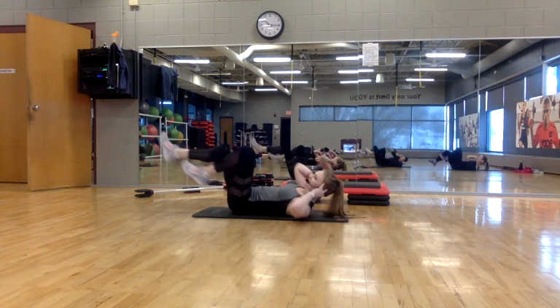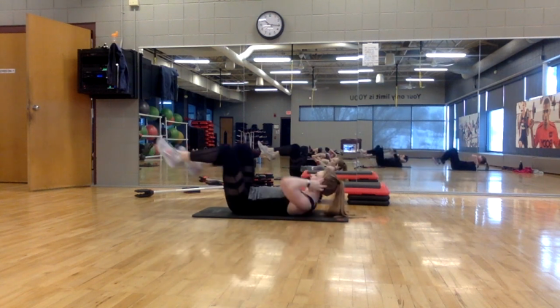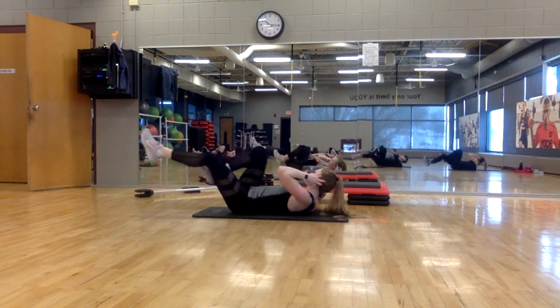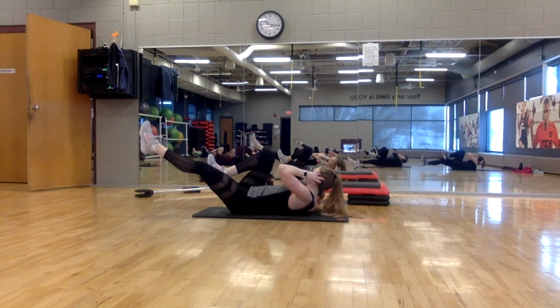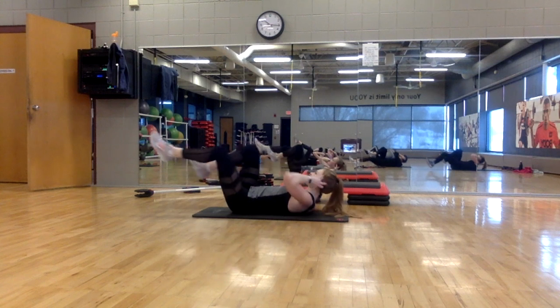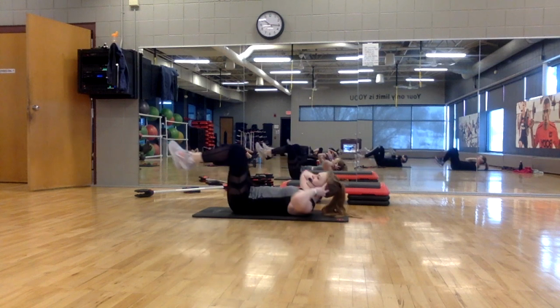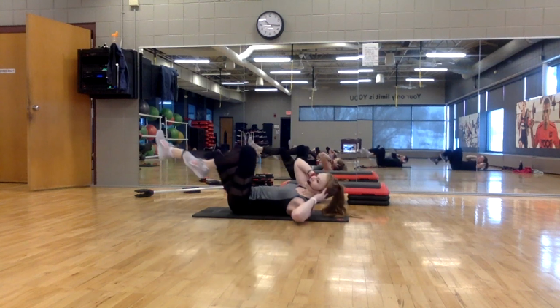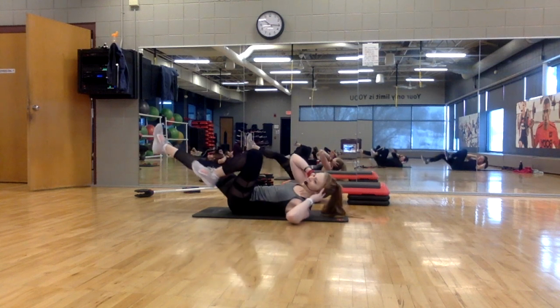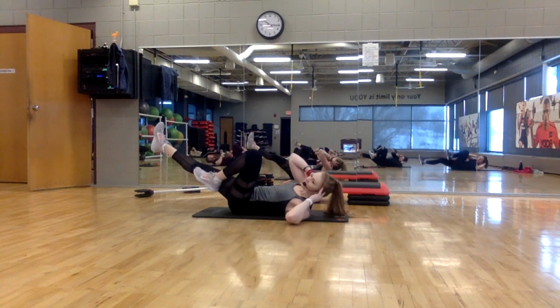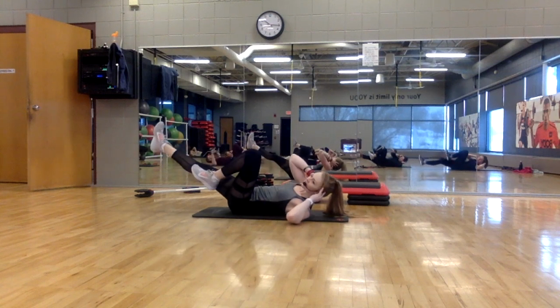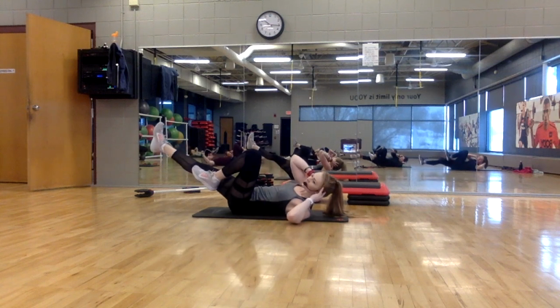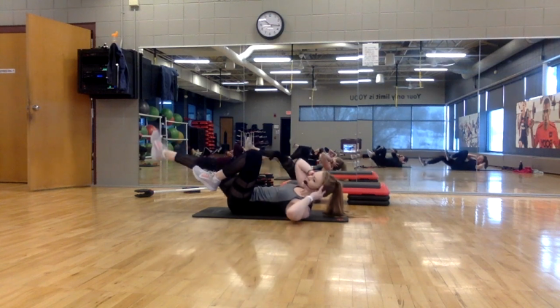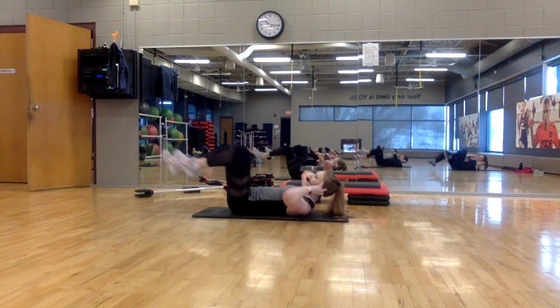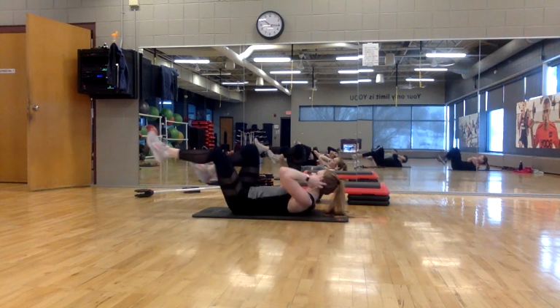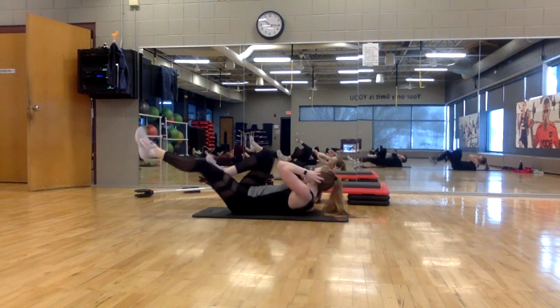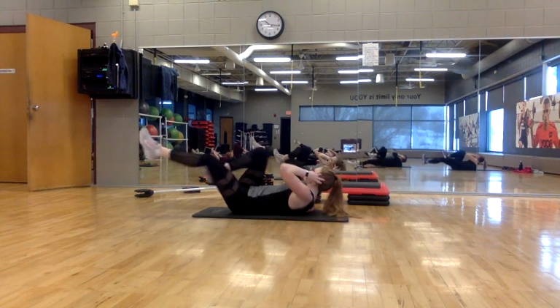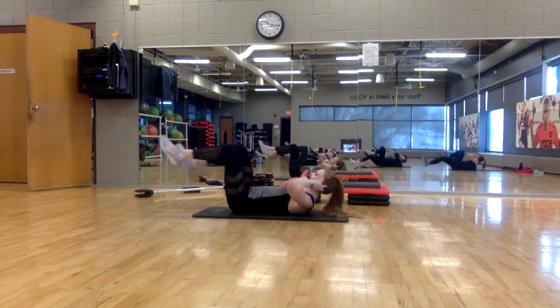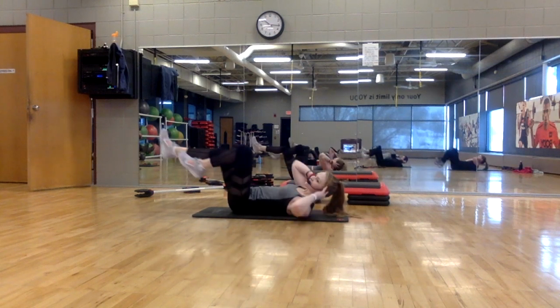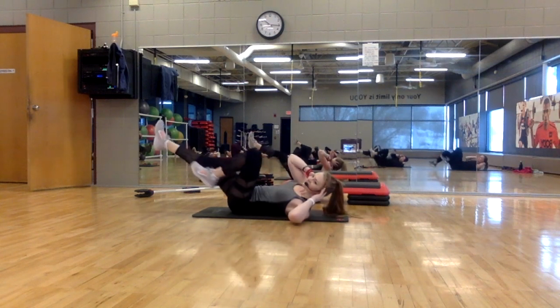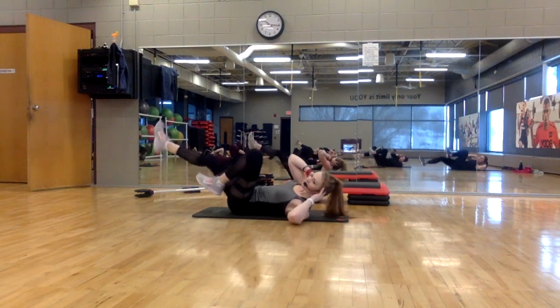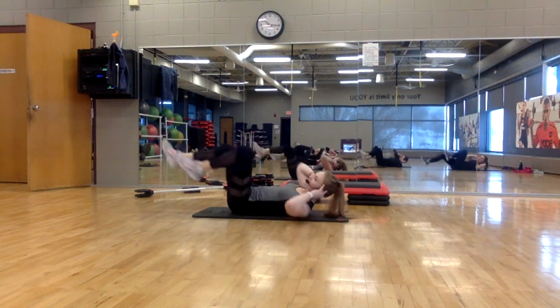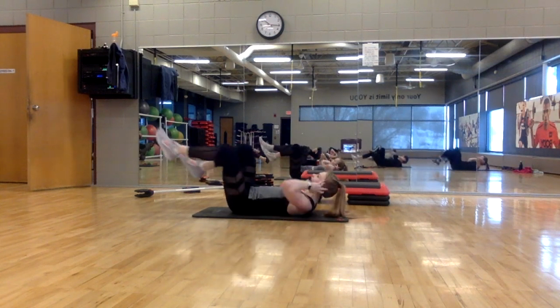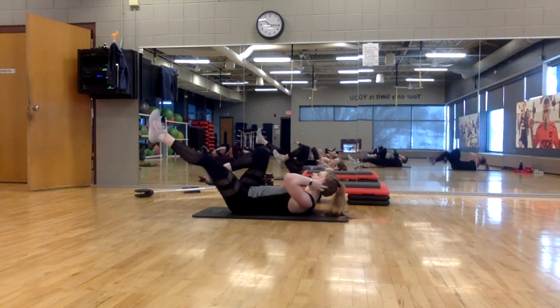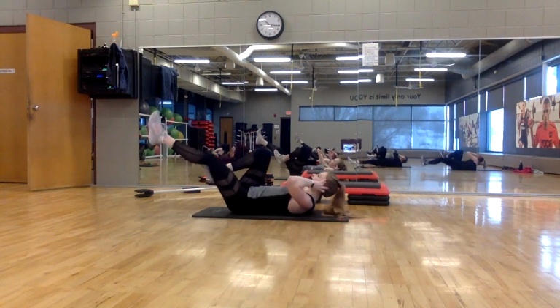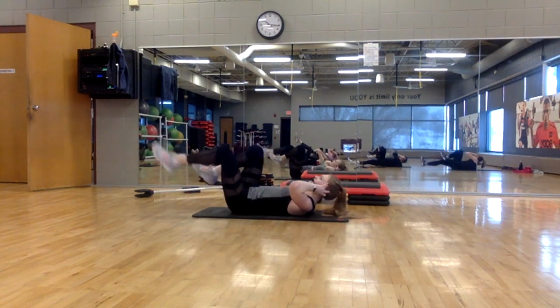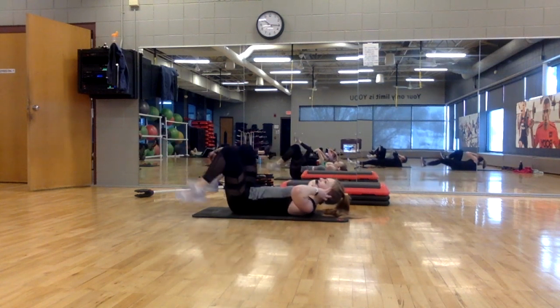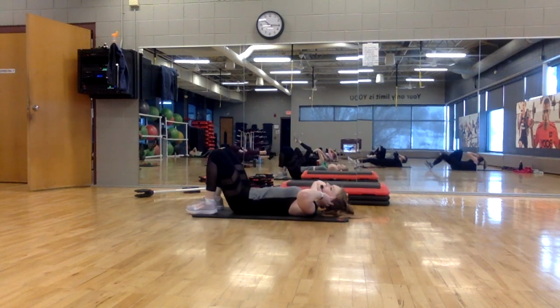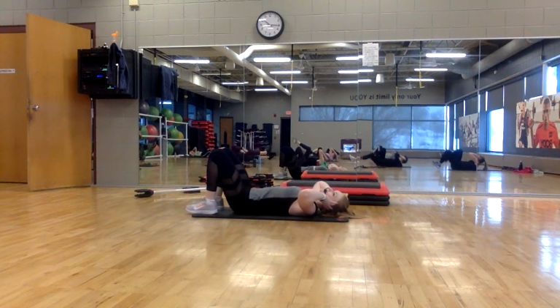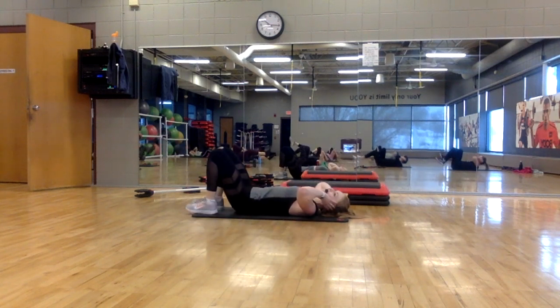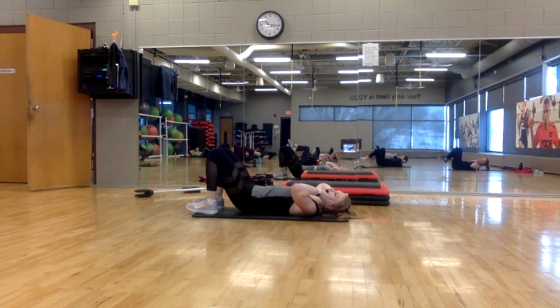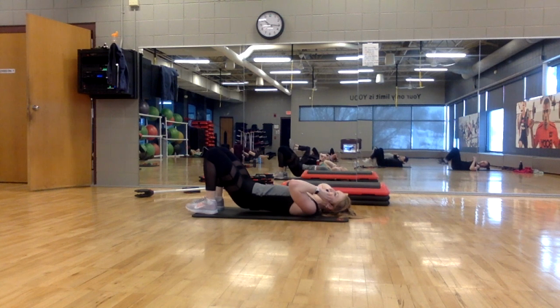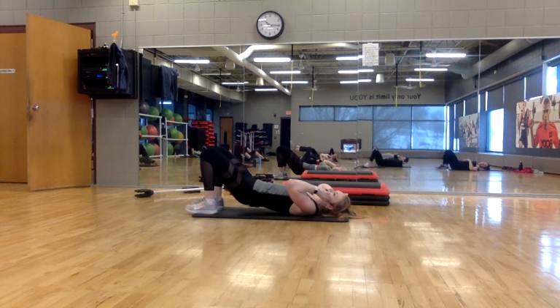Twist, twist, hold. Twist, twist, hold. Here's a break — feet on the floor. Hip reach.